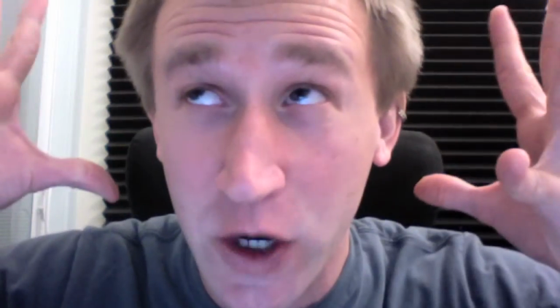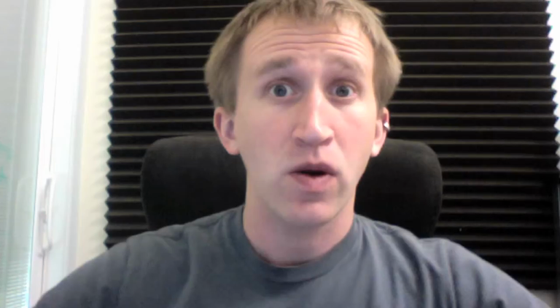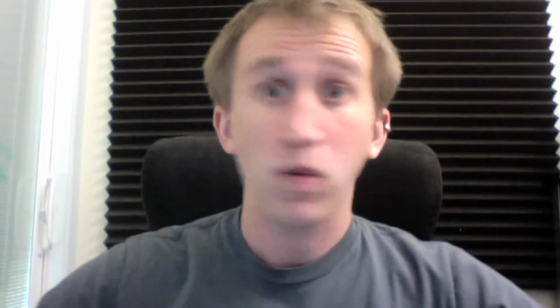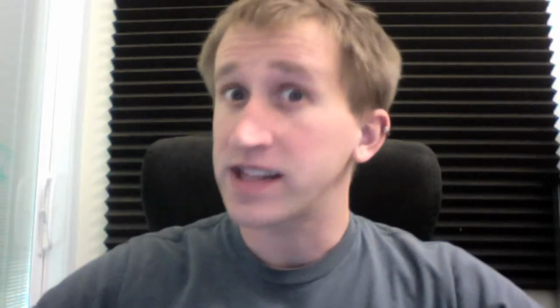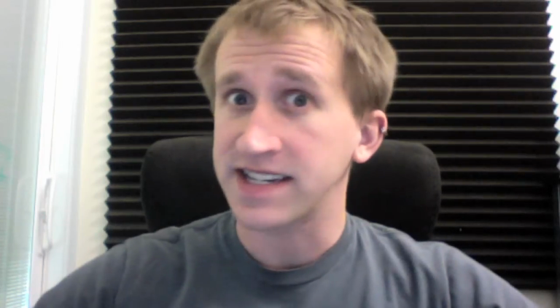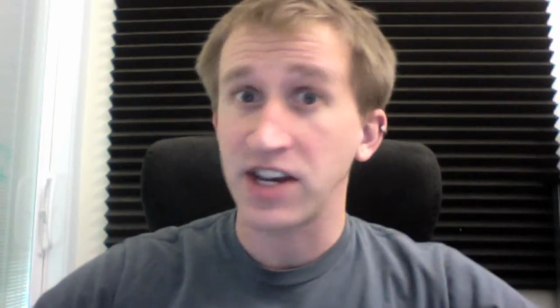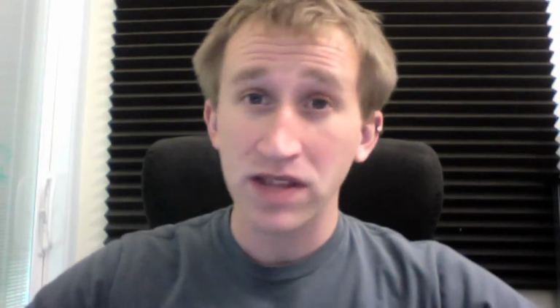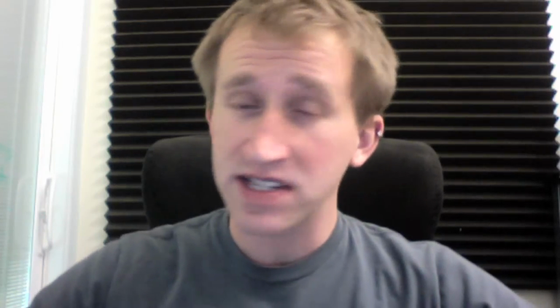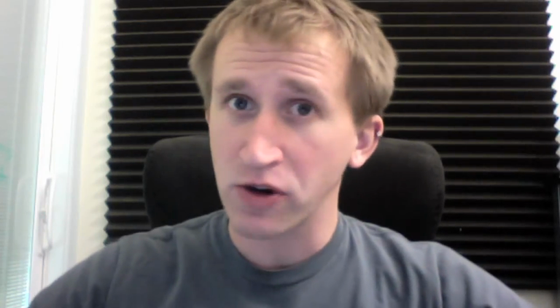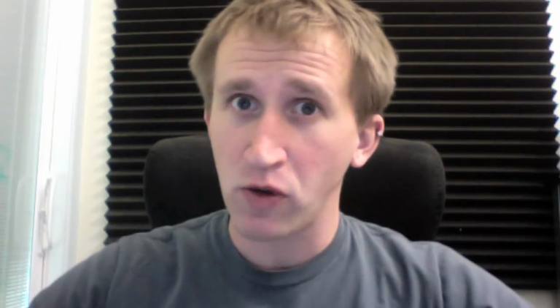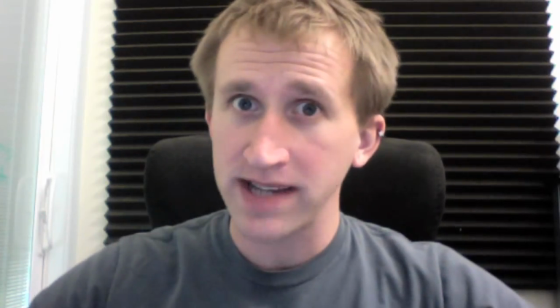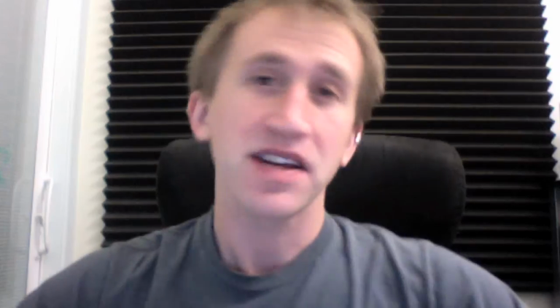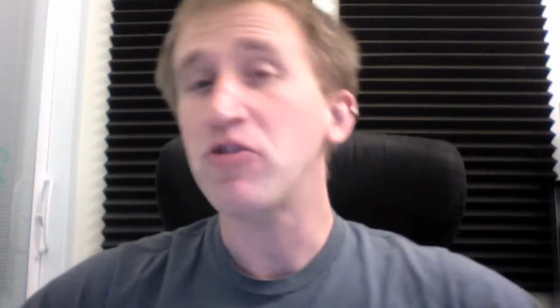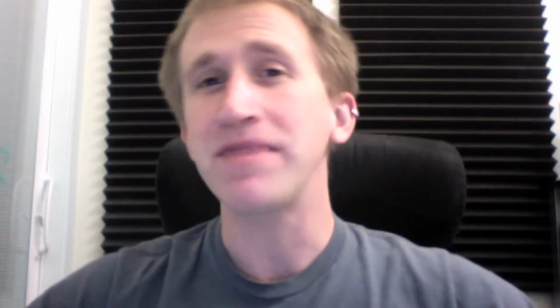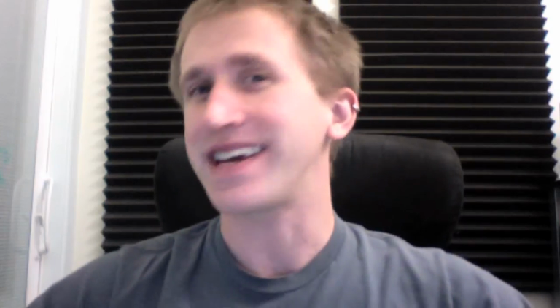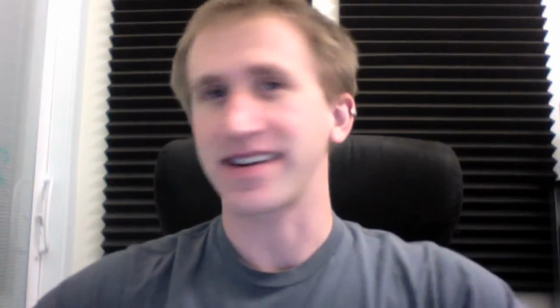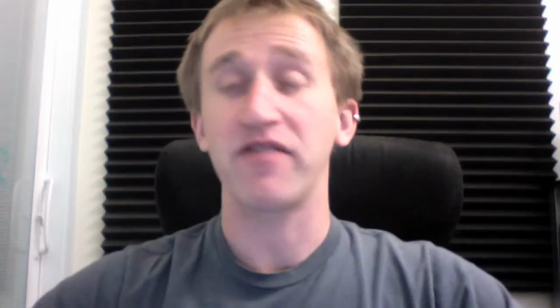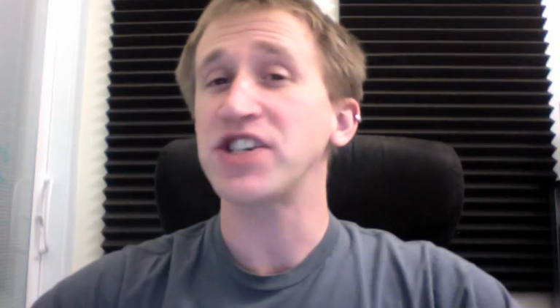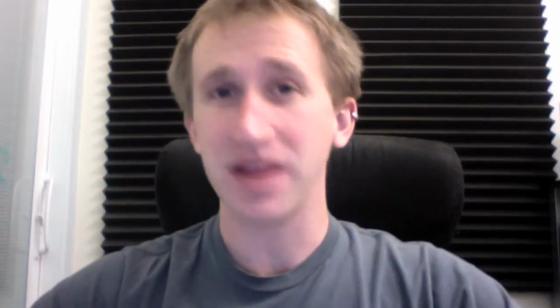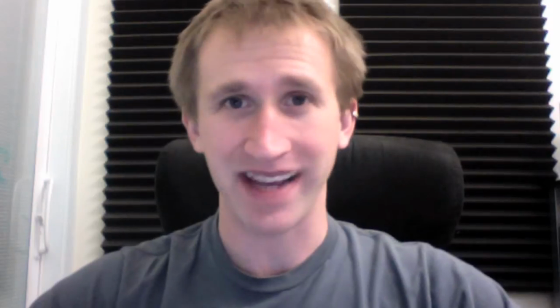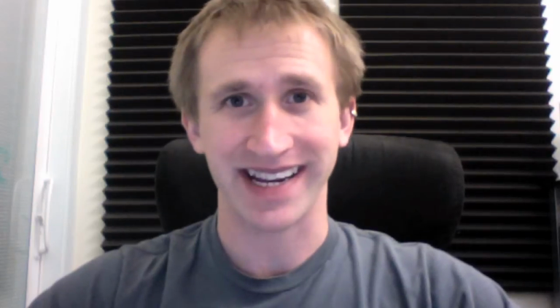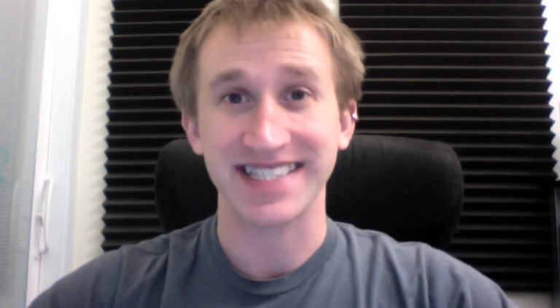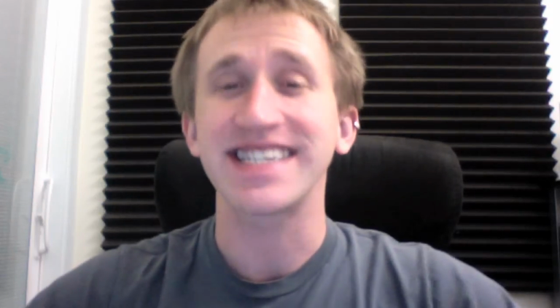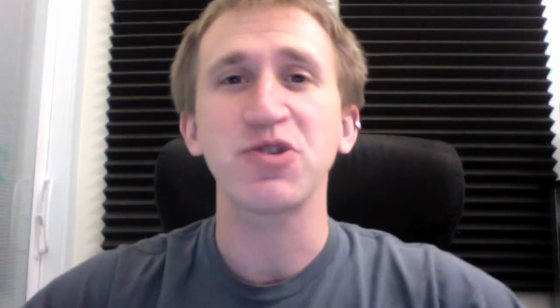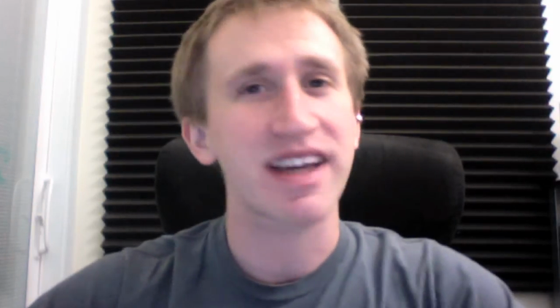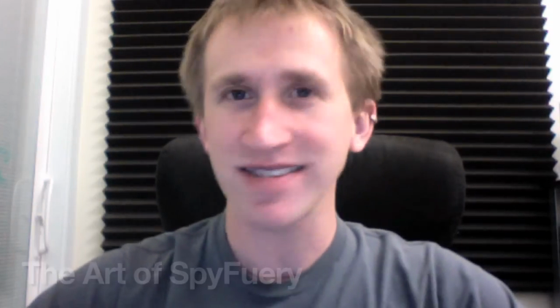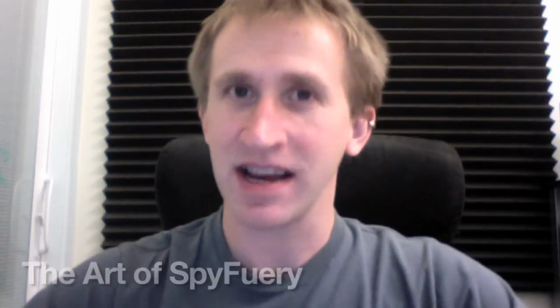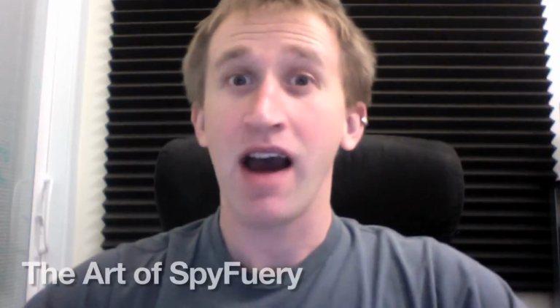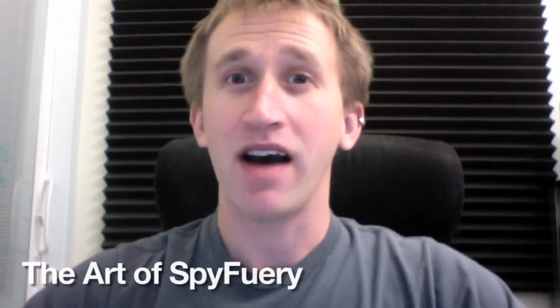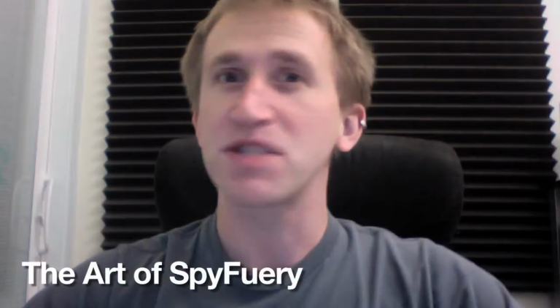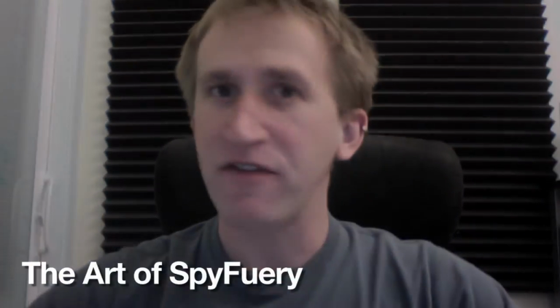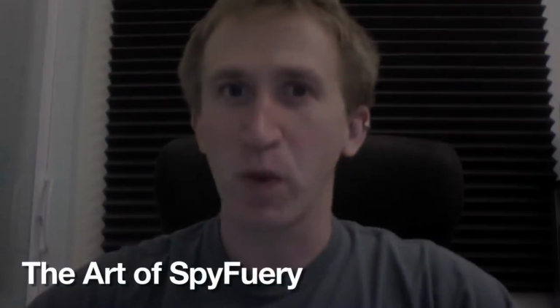Would you like to know these super cool ways? Come with me on an adventure in the making as I teach you the art of SpyFu-ery.